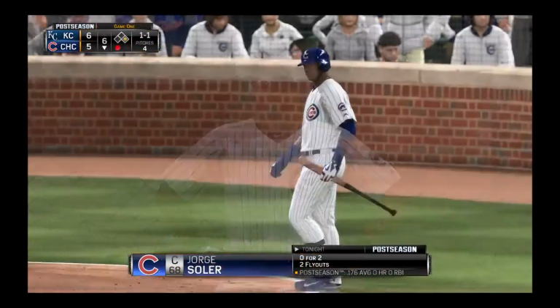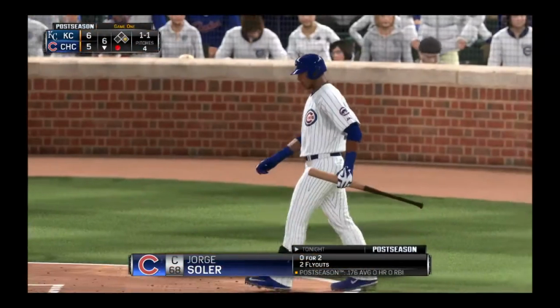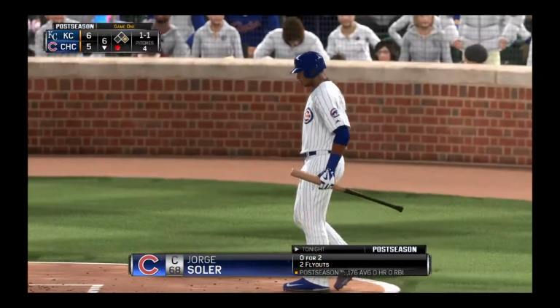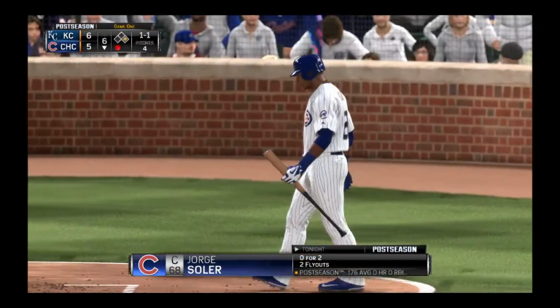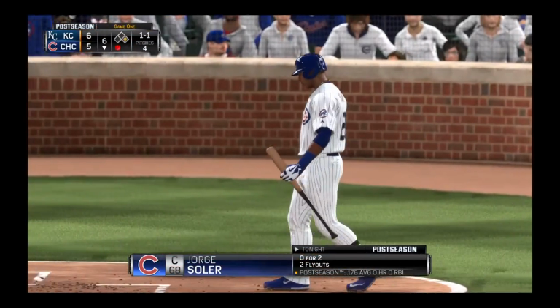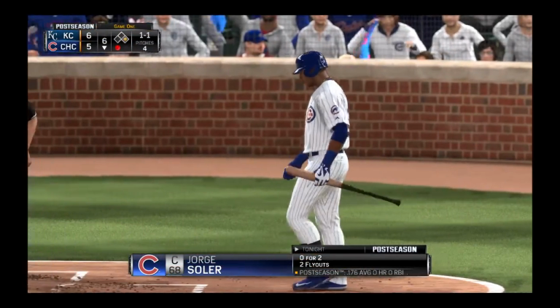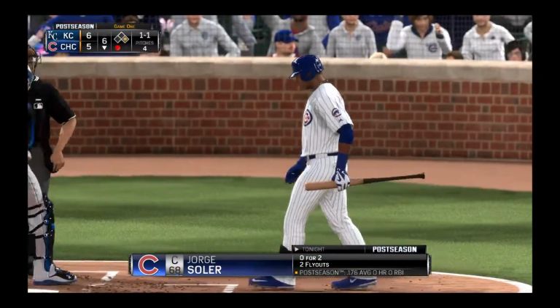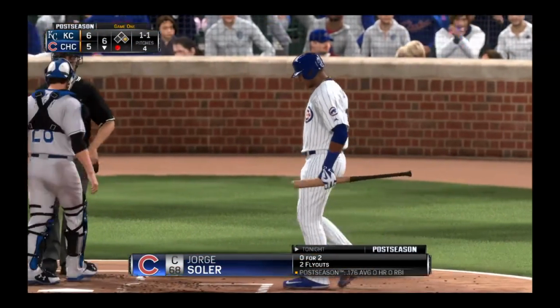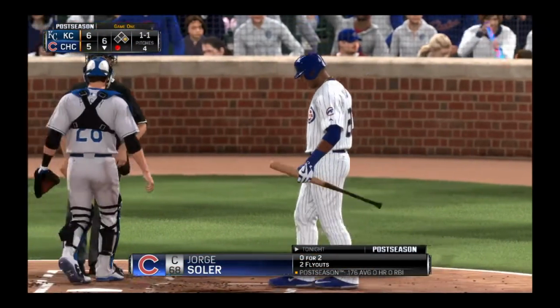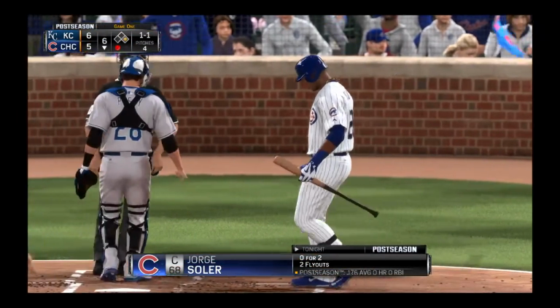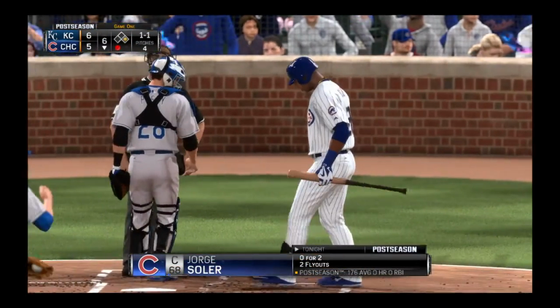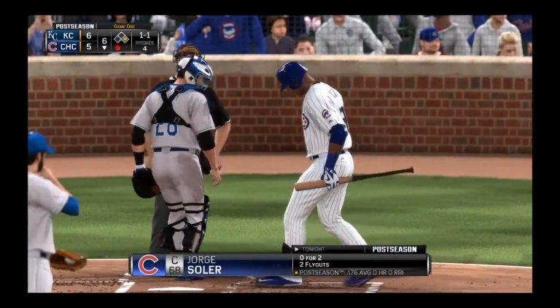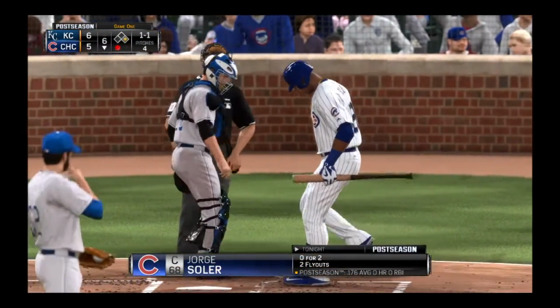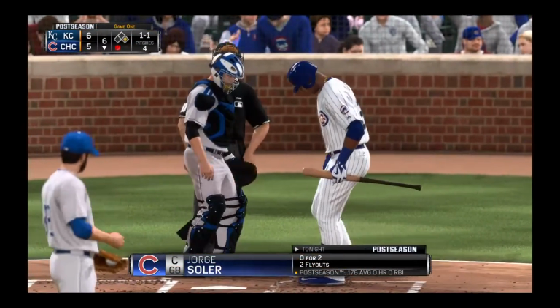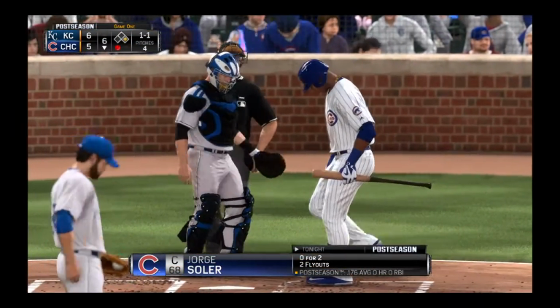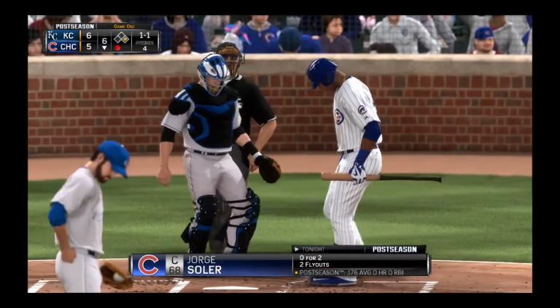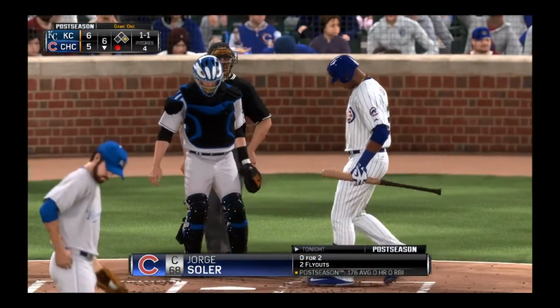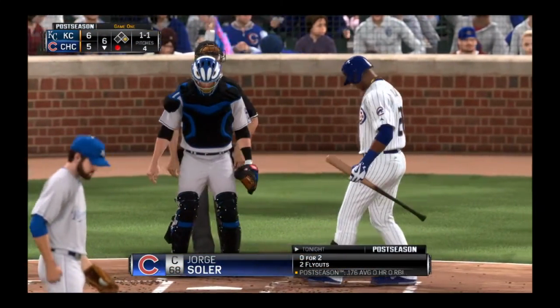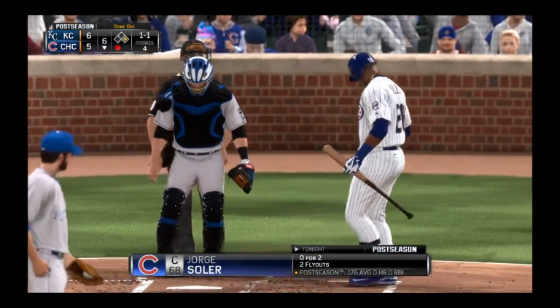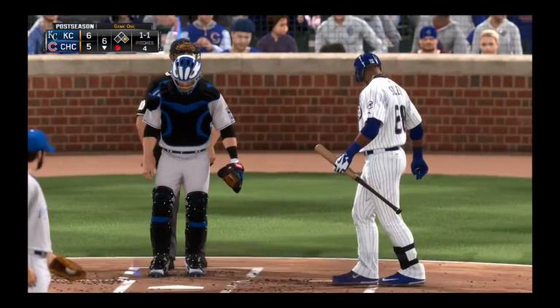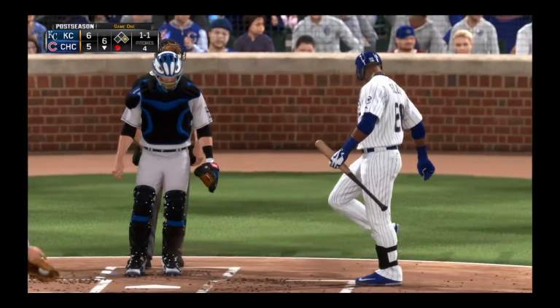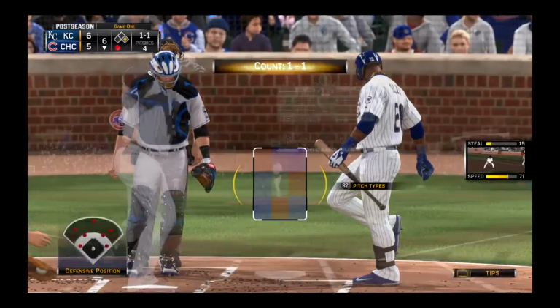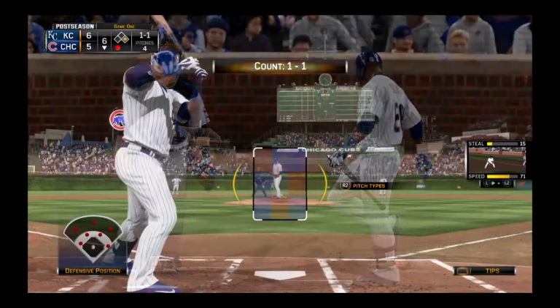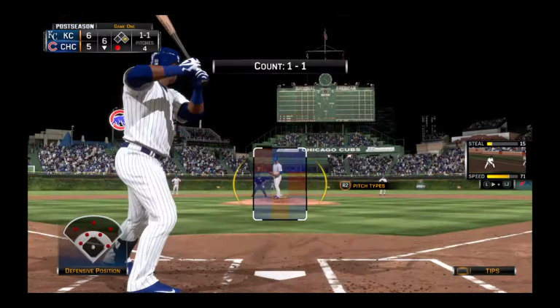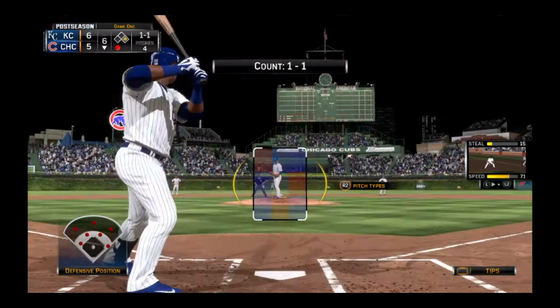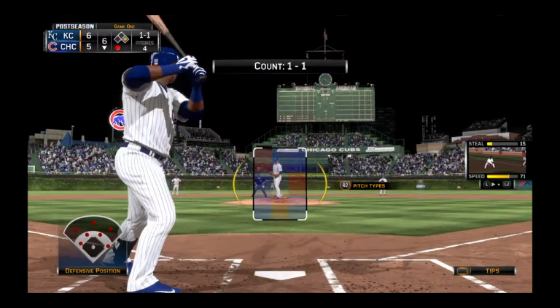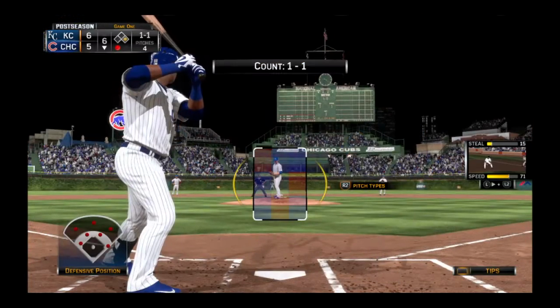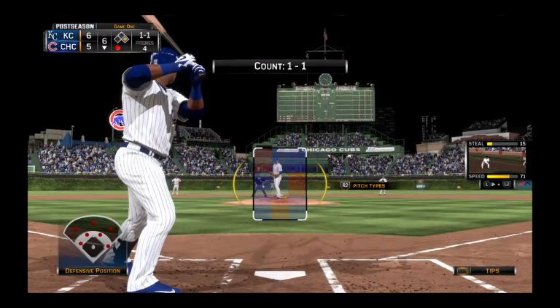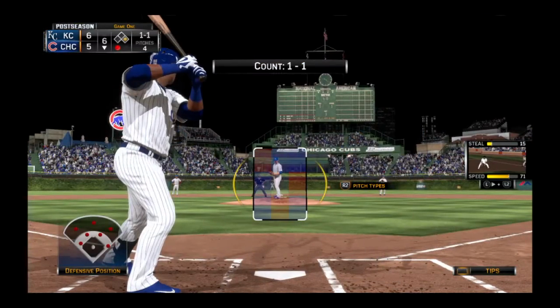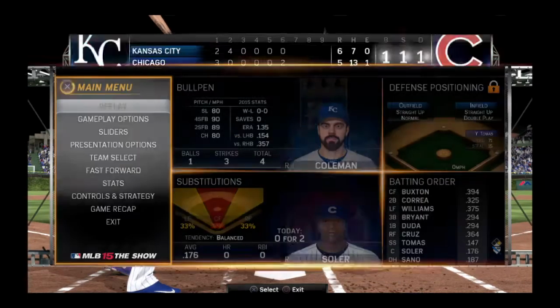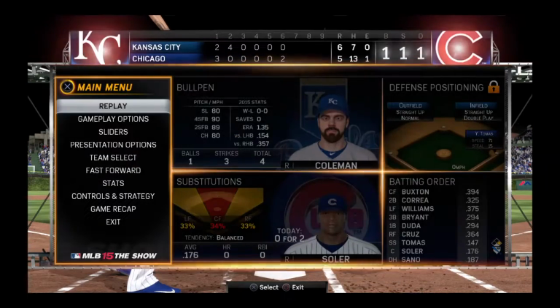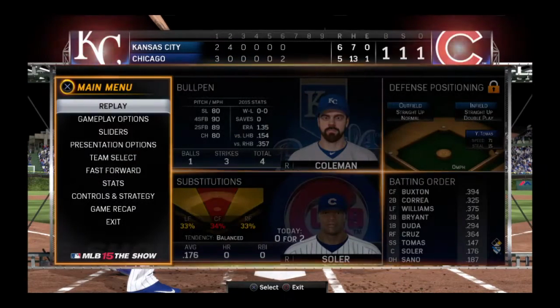Jorge Soler will stand in. One of the few guys not to join the hit parade so far.